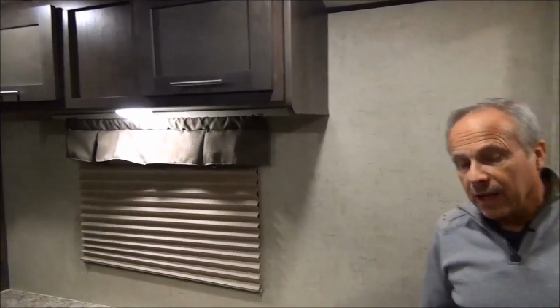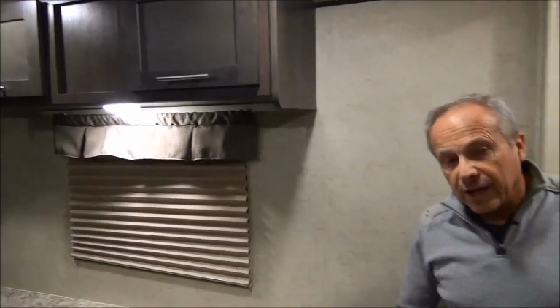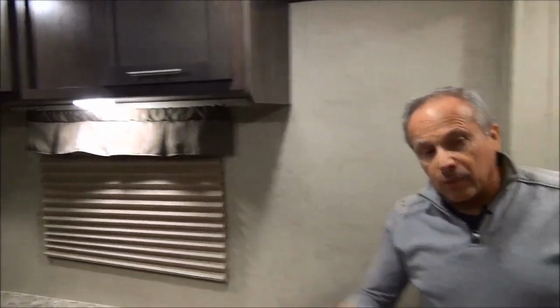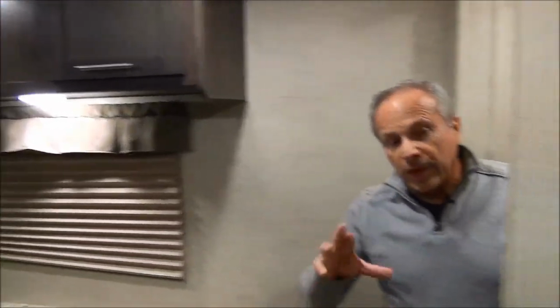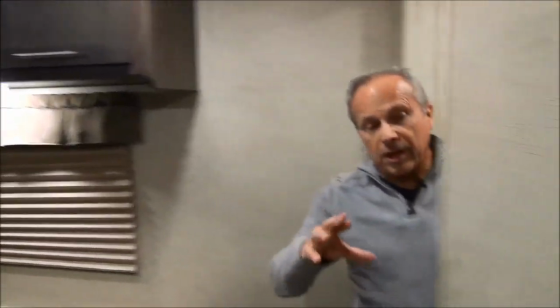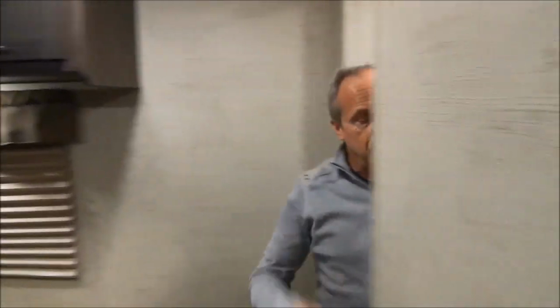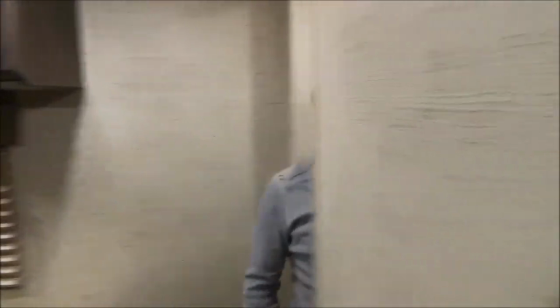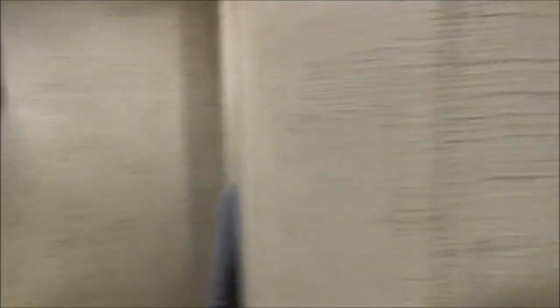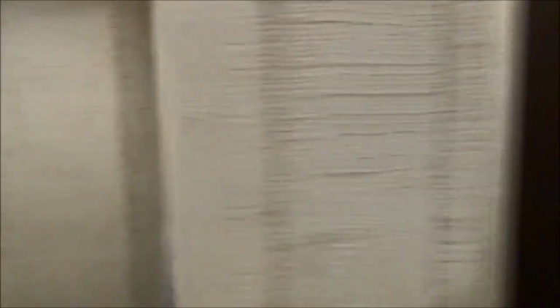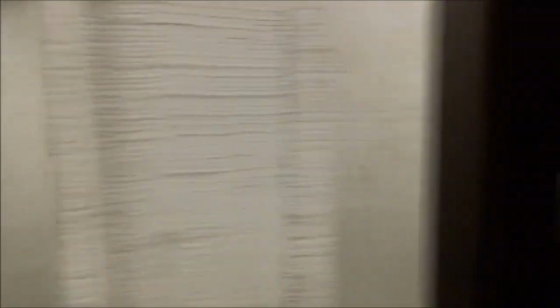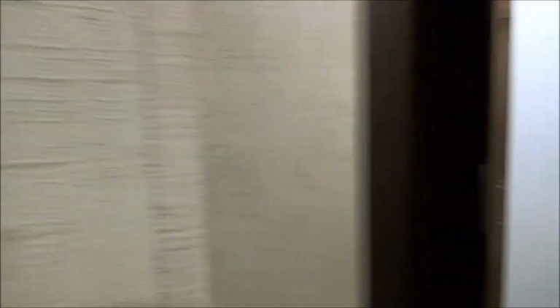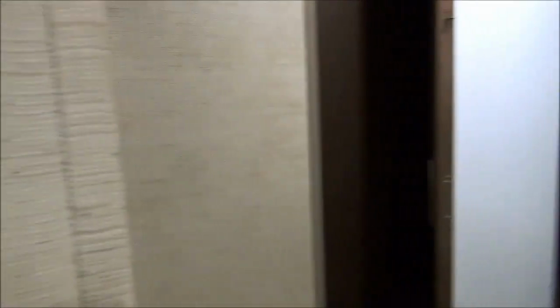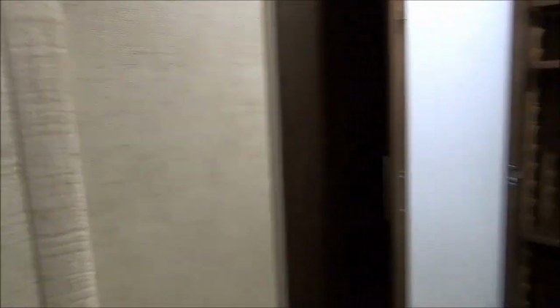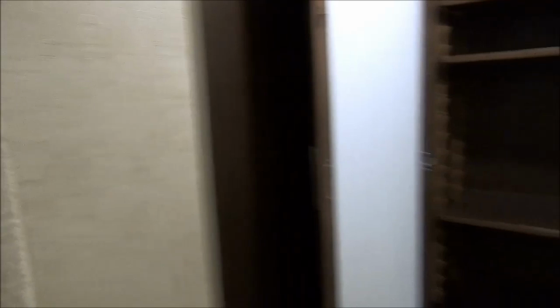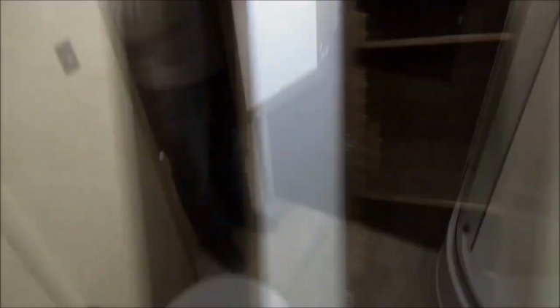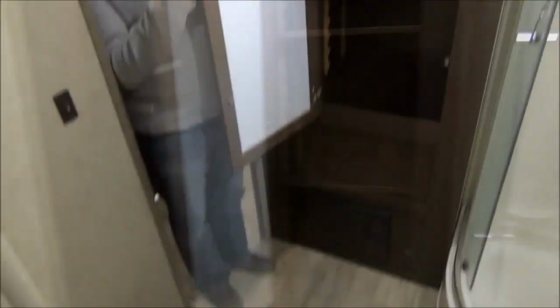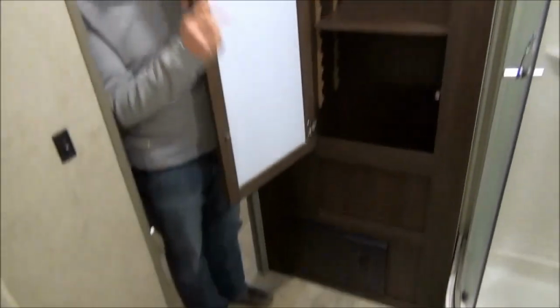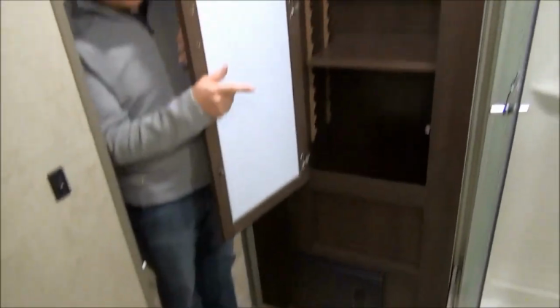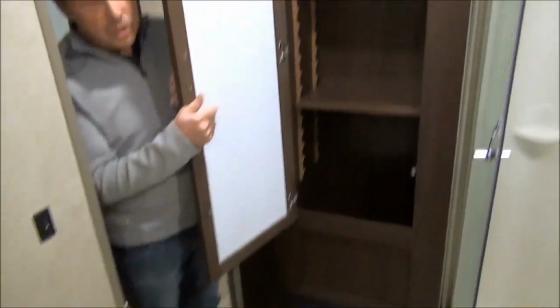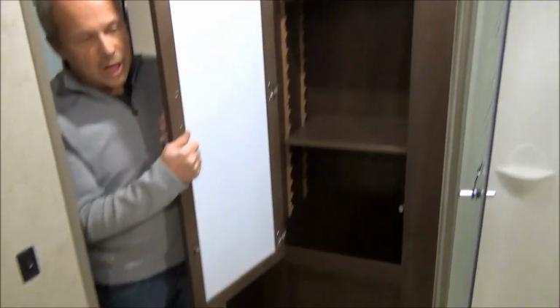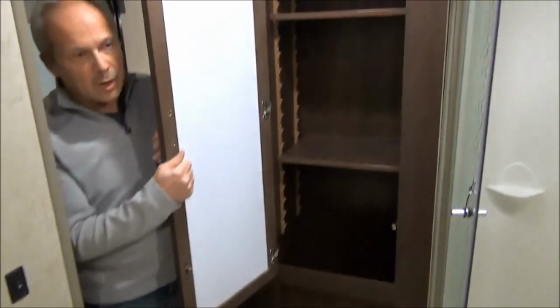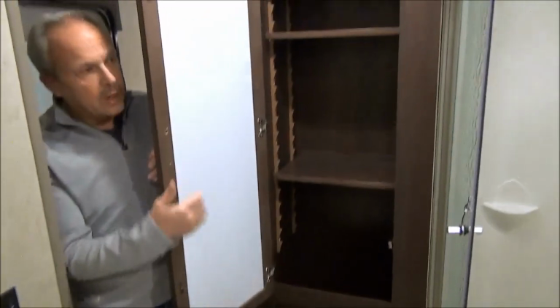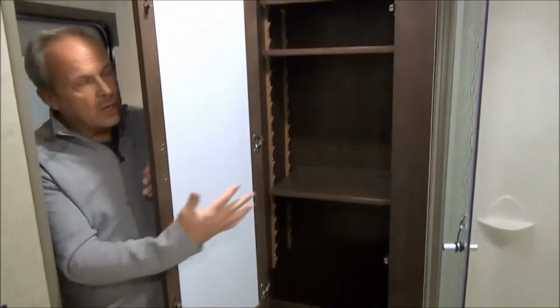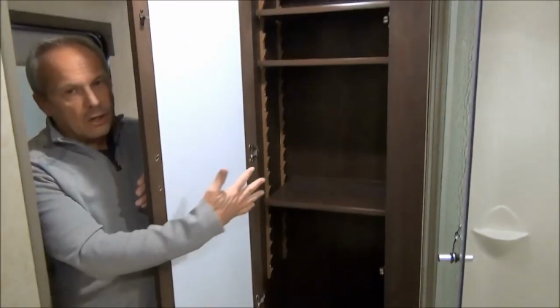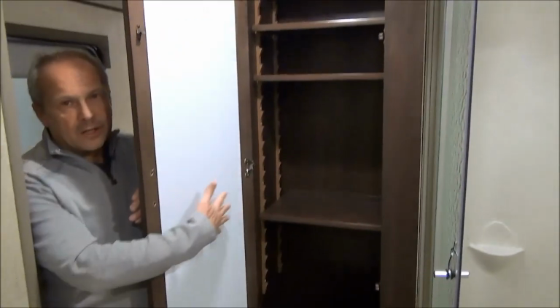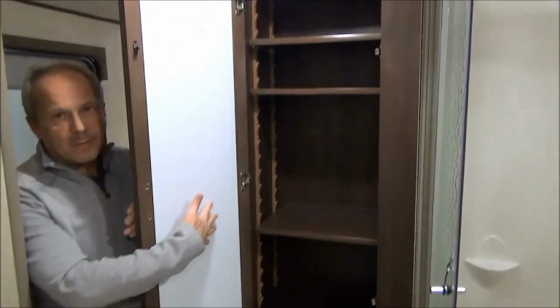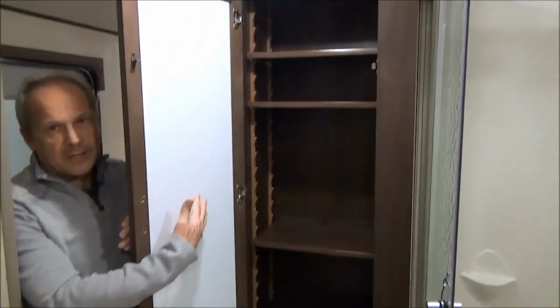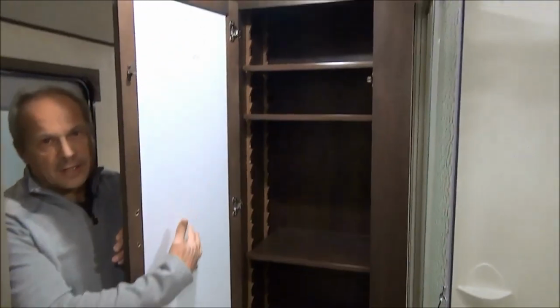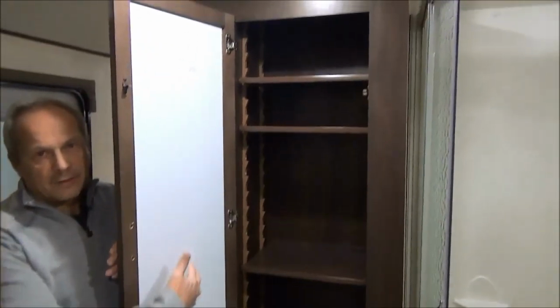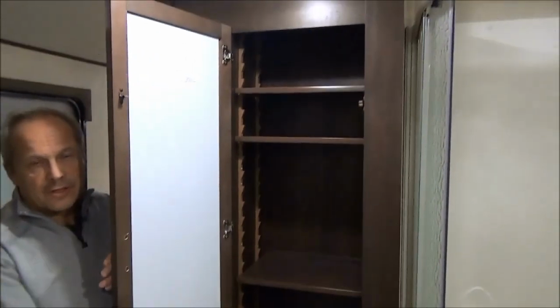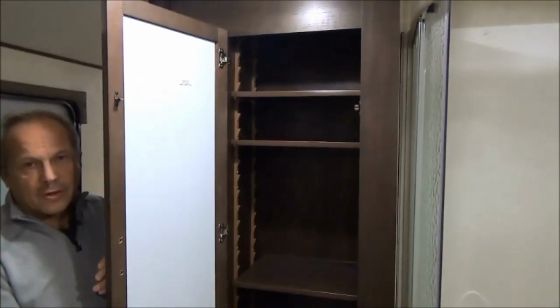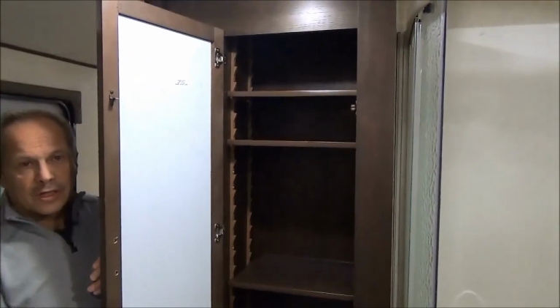Right off the master bedroom is the bathroom. It has a huge shower — look at the space in here for storage.